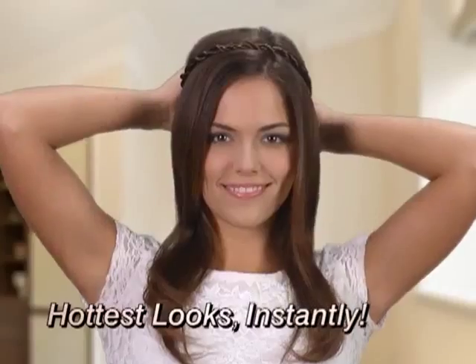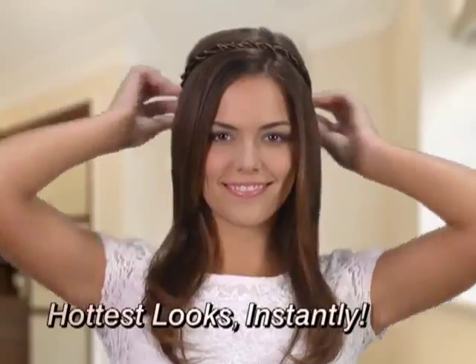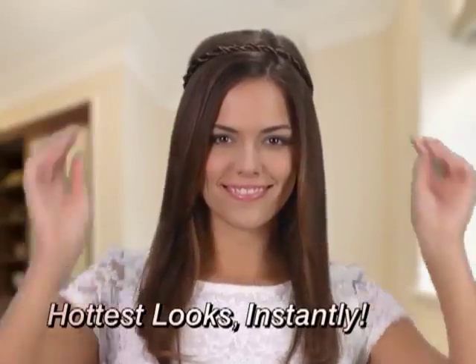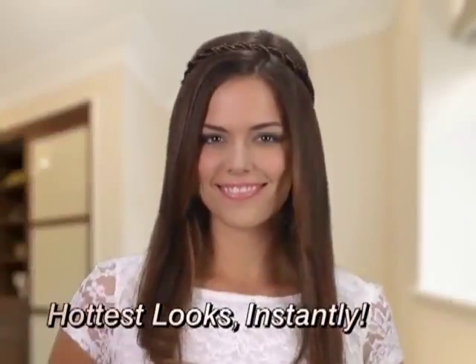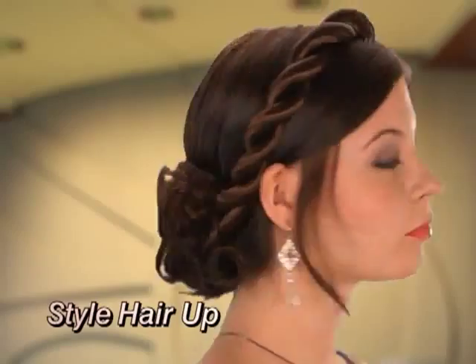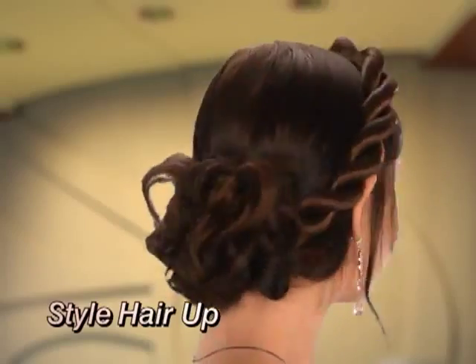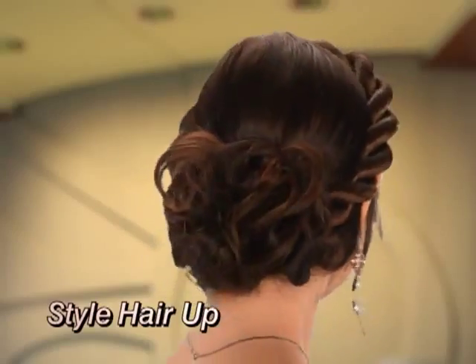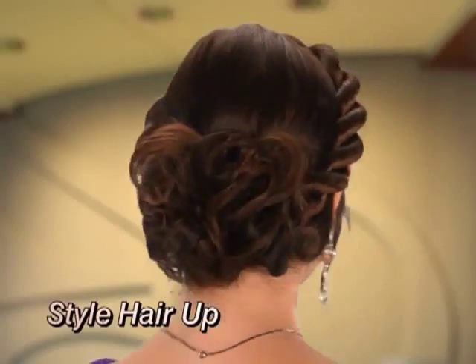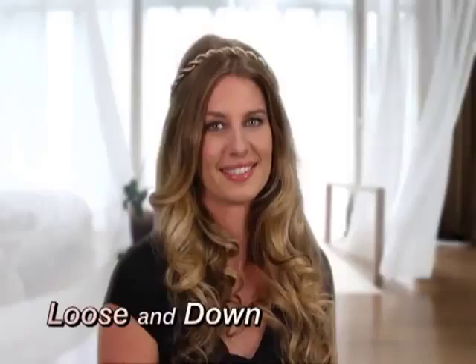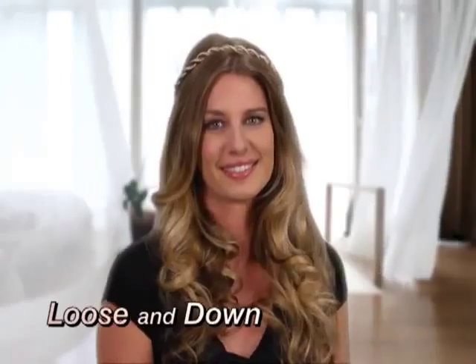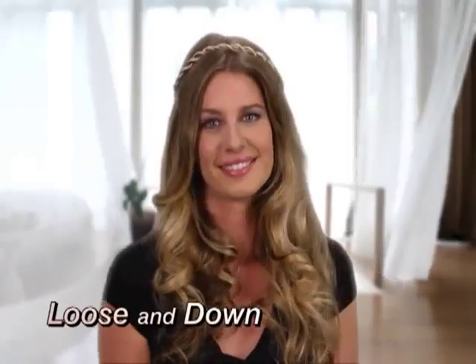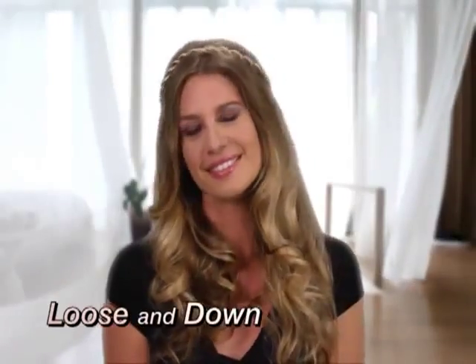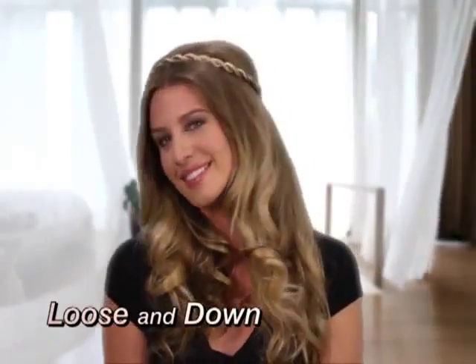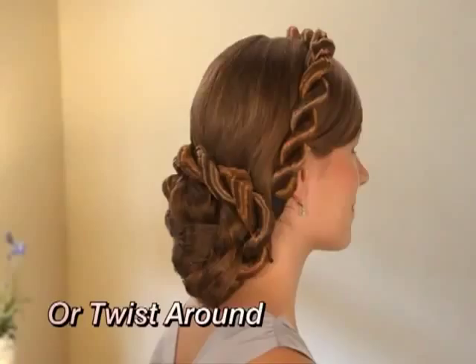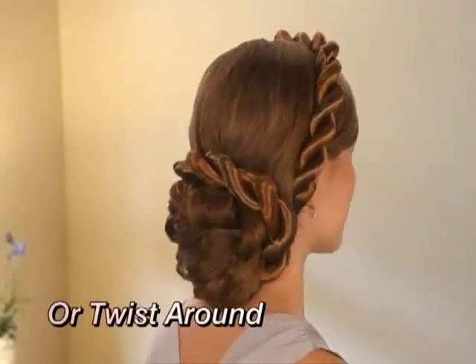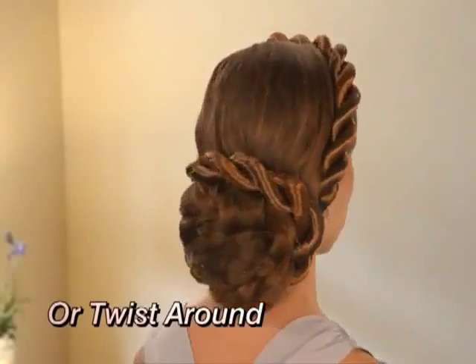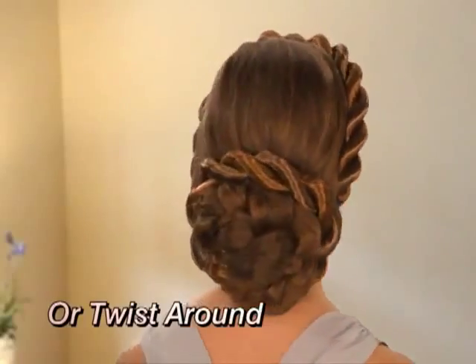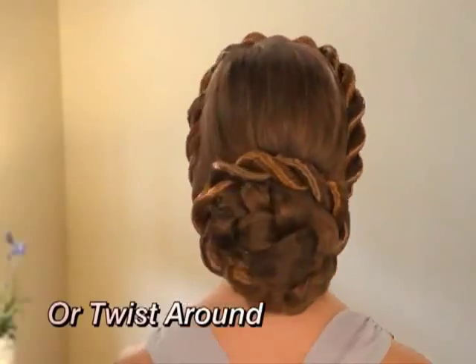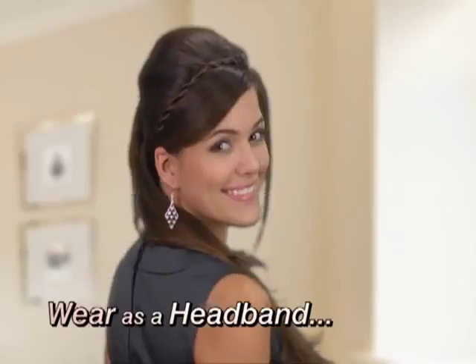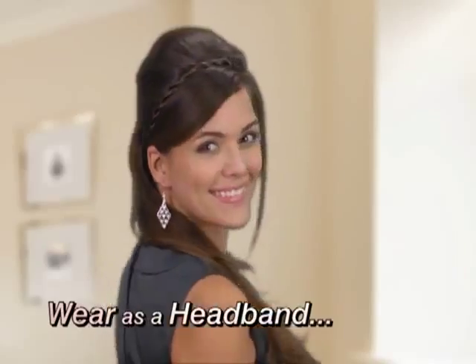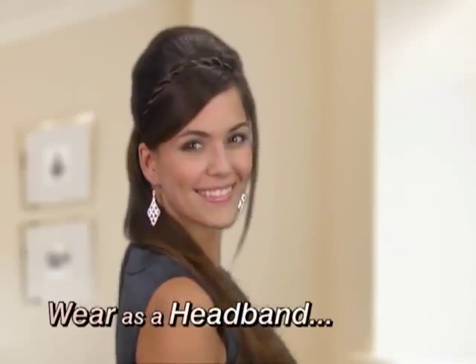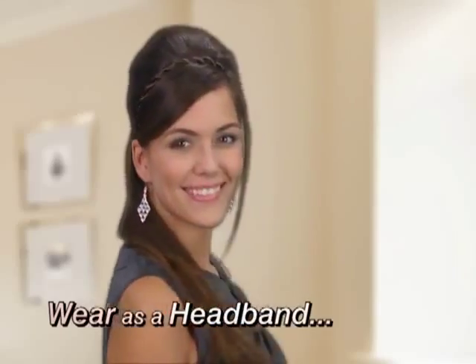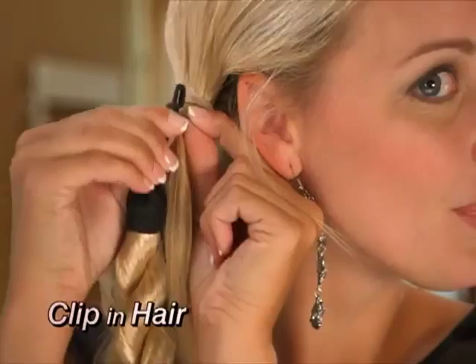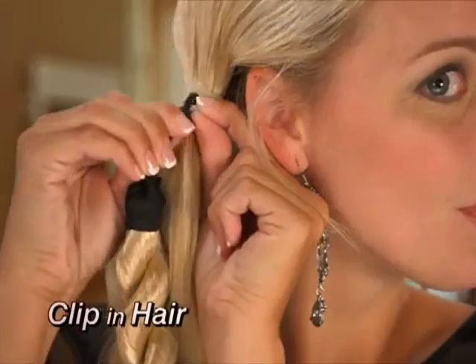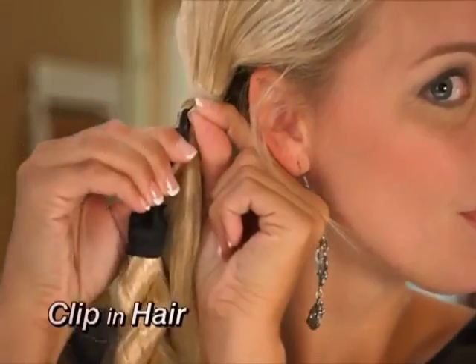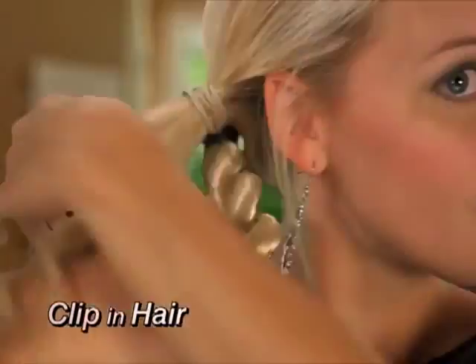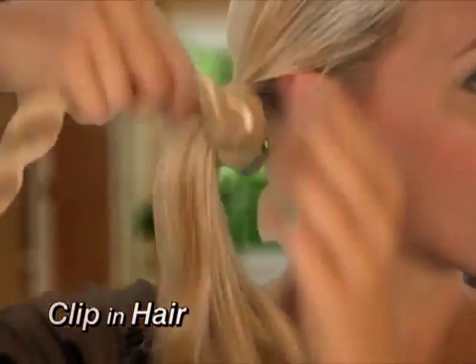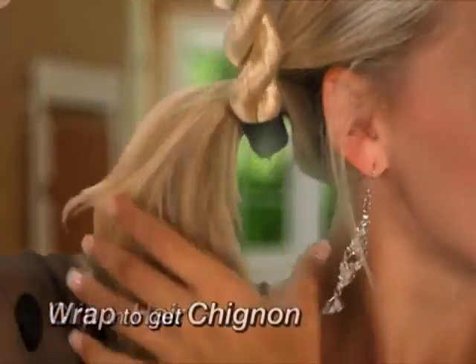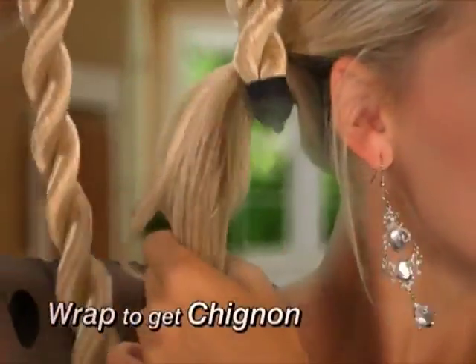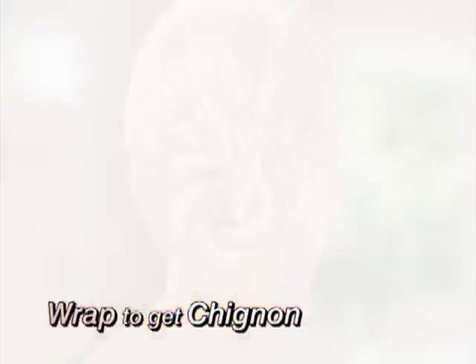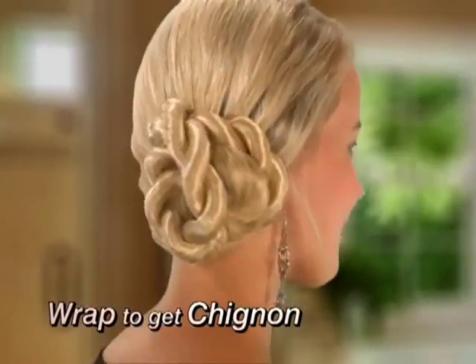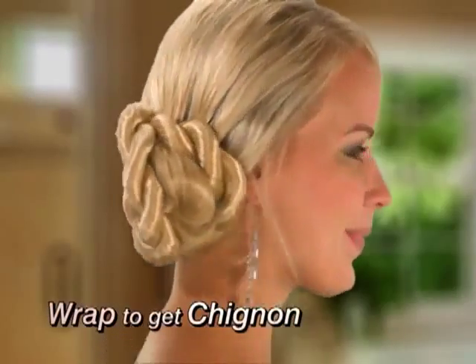Instantly style your hair up, loosen down, or twist it around. Wear as a headband or clip and wrap to get your look on.